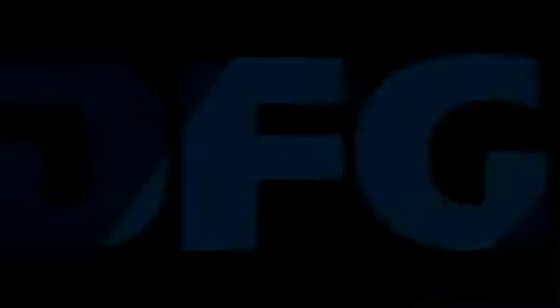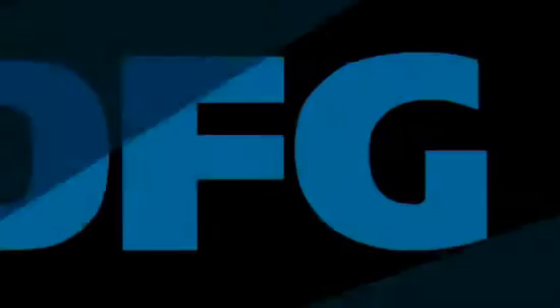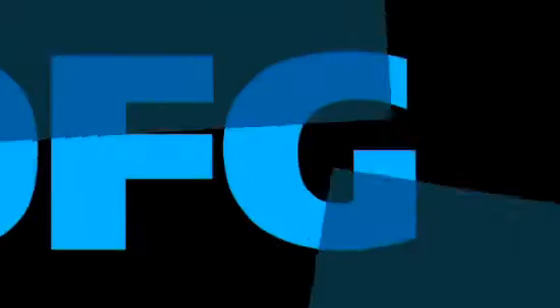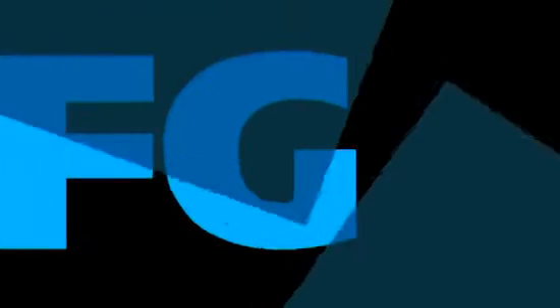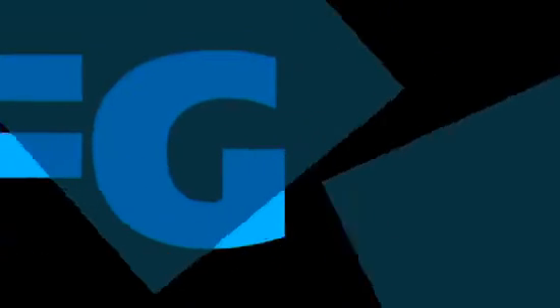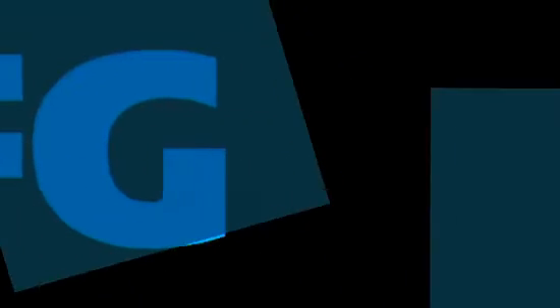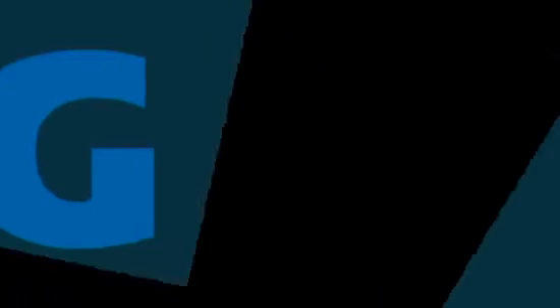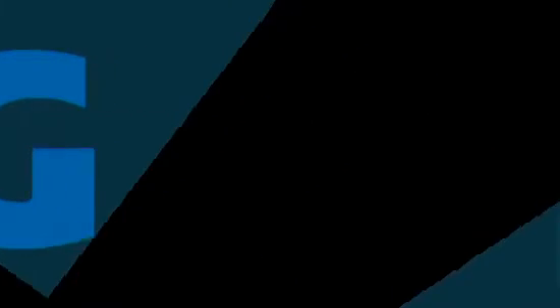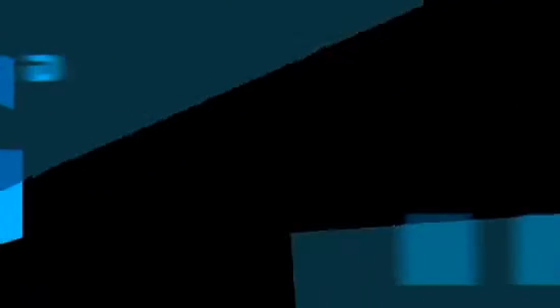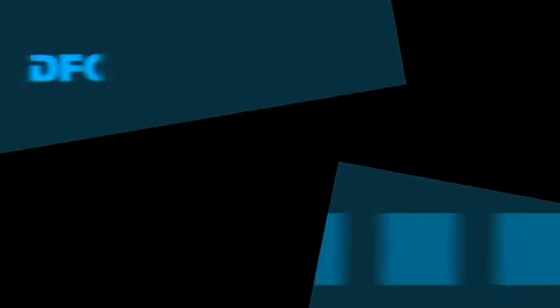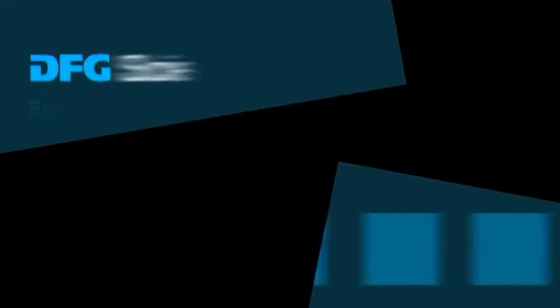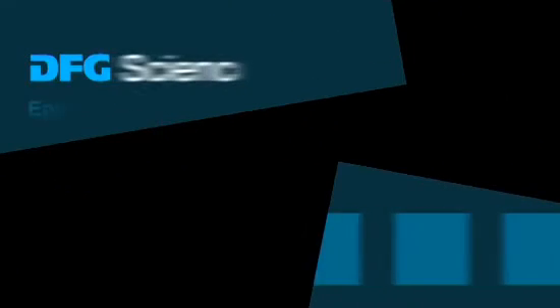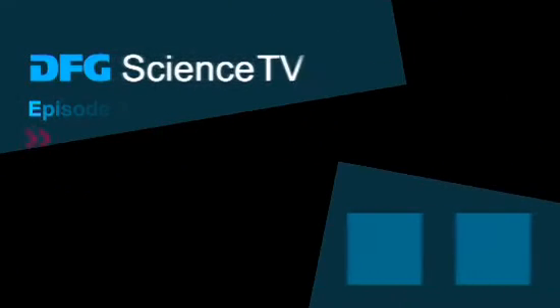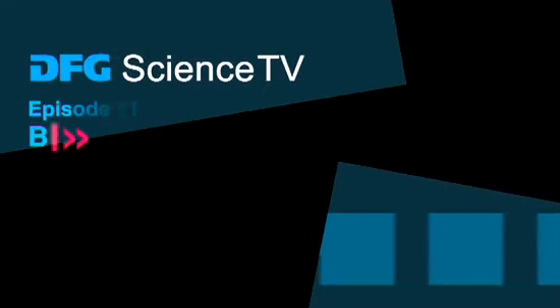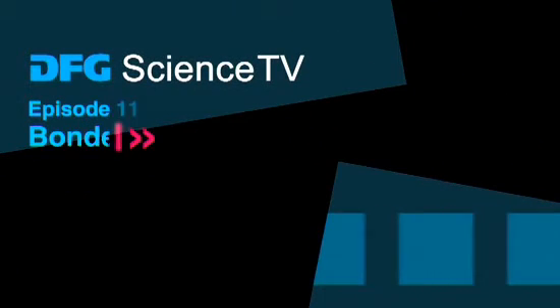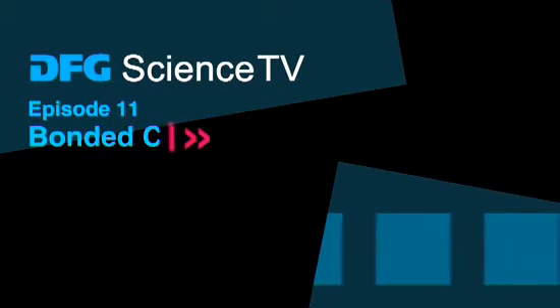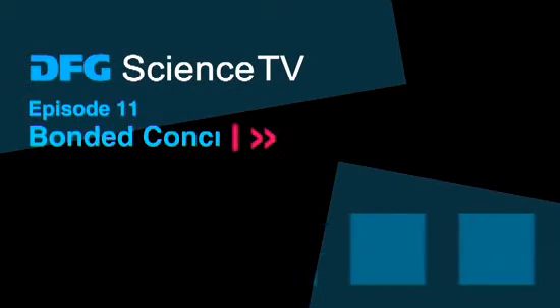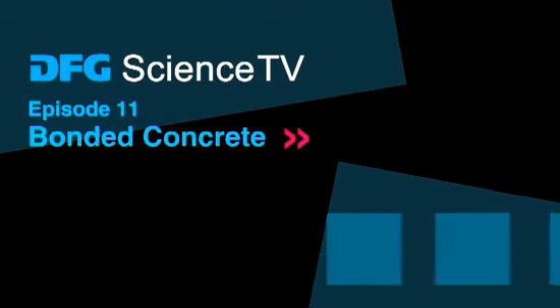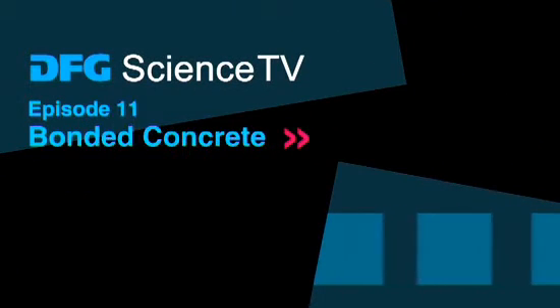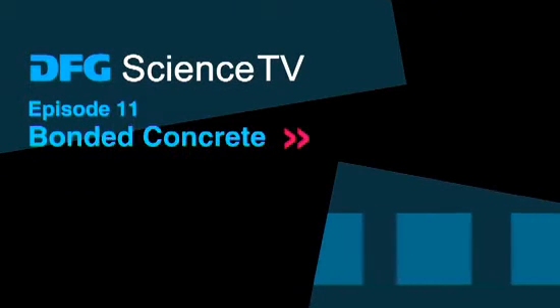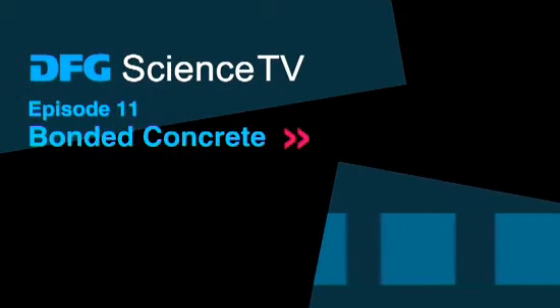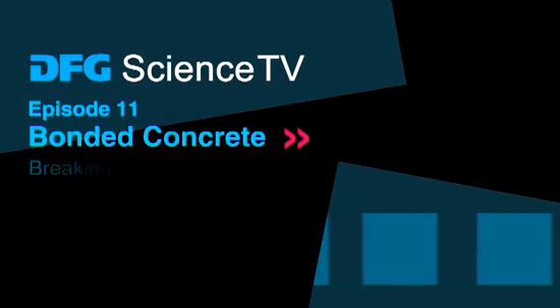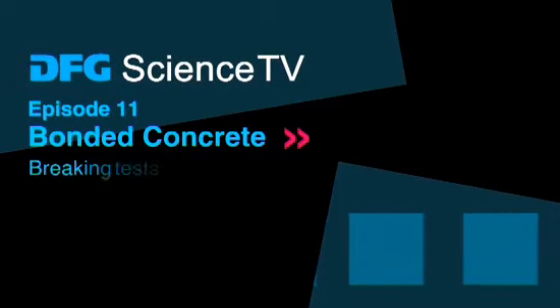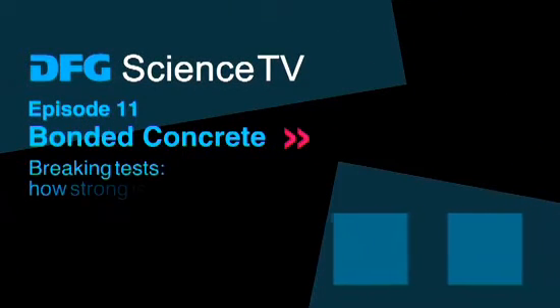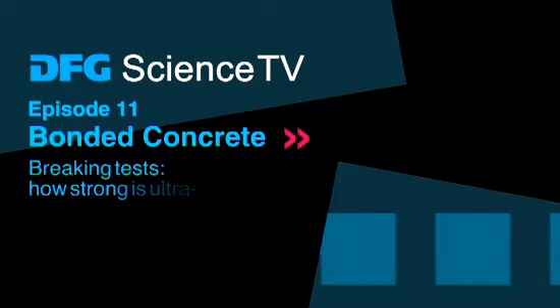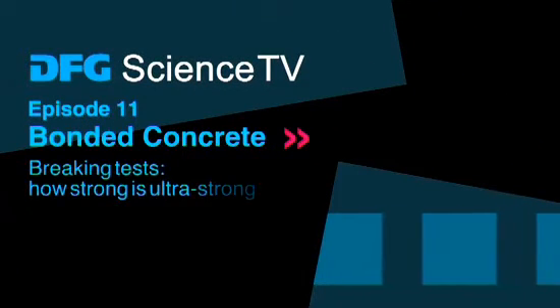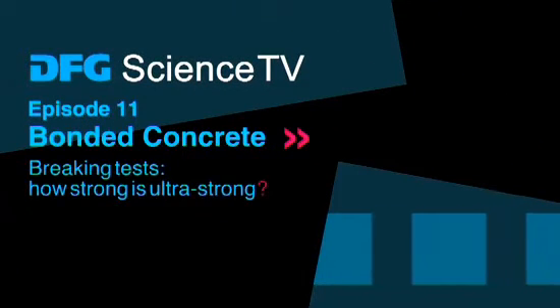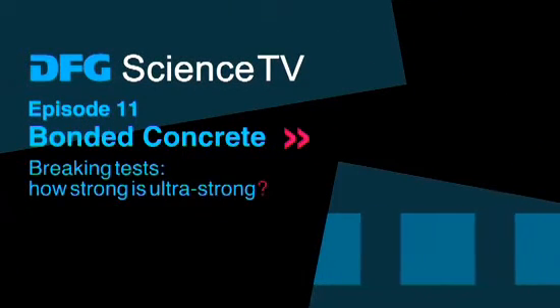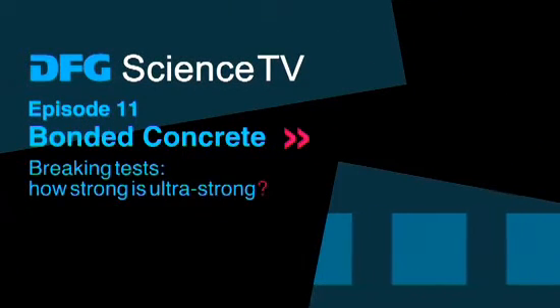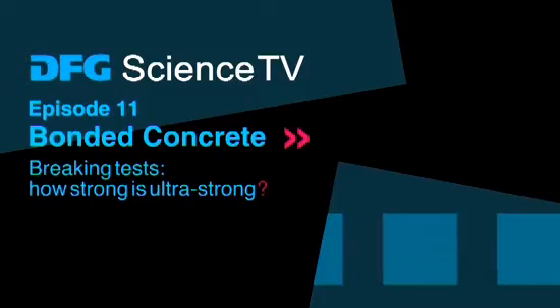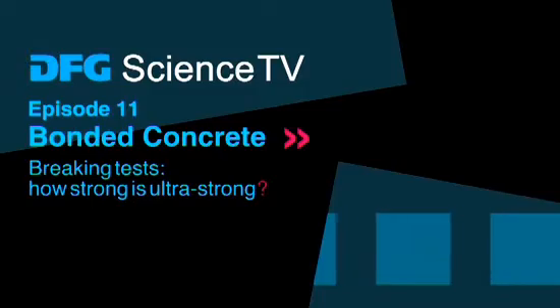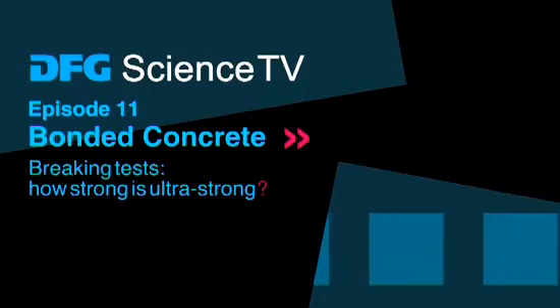DFG Science TV. Bonded concrete. Breaking tests. How strong is ultra strong?